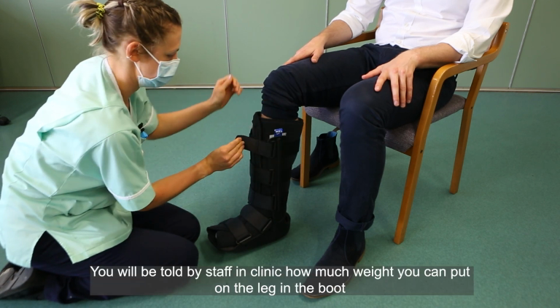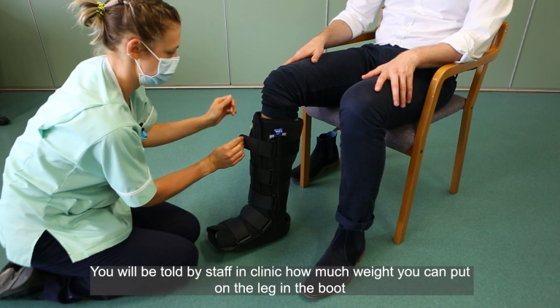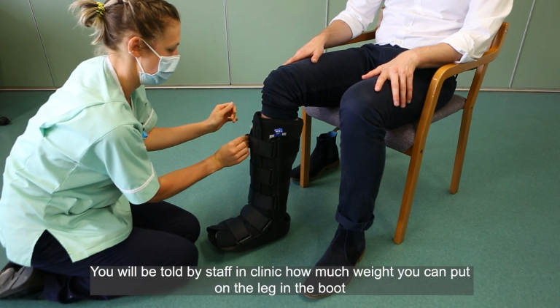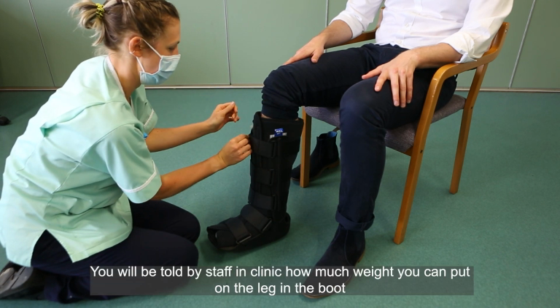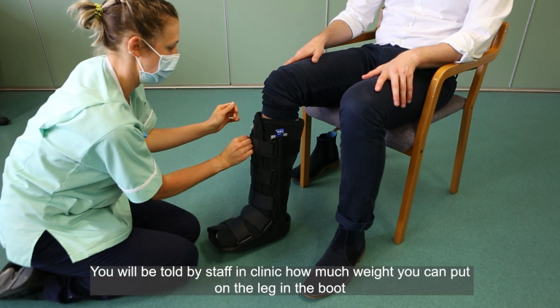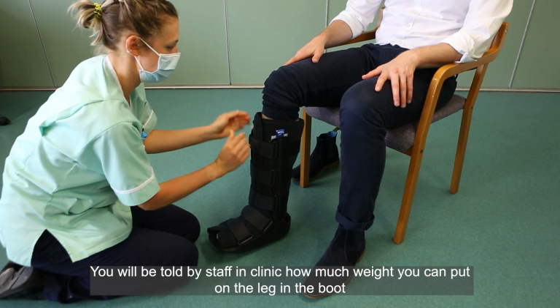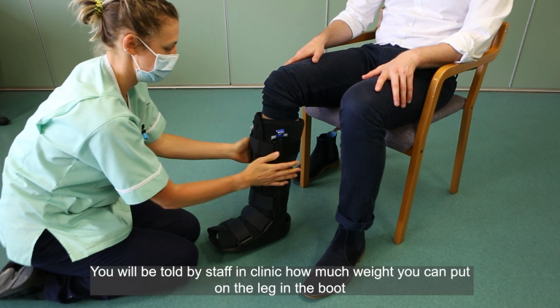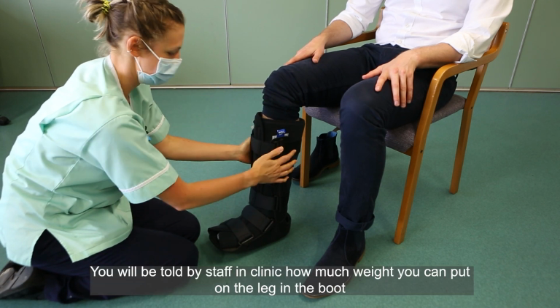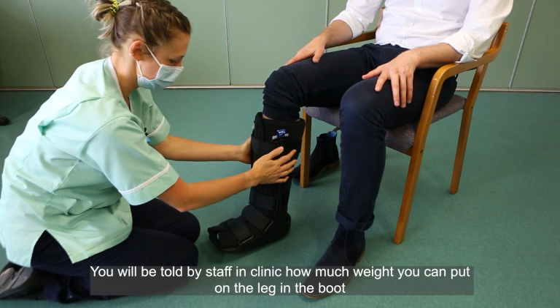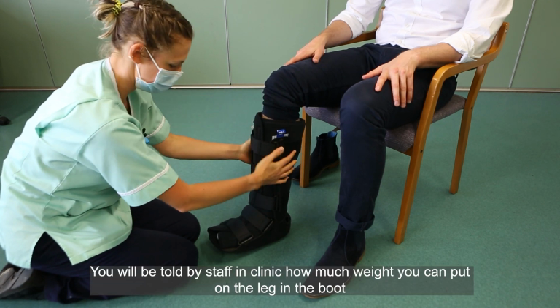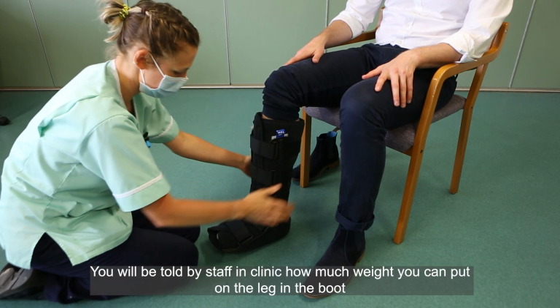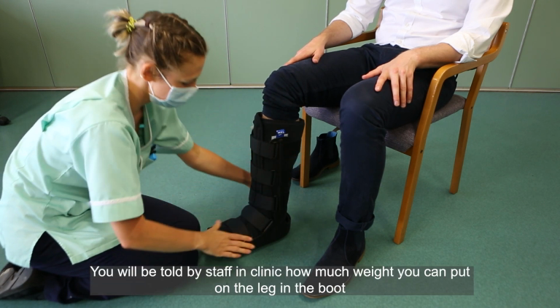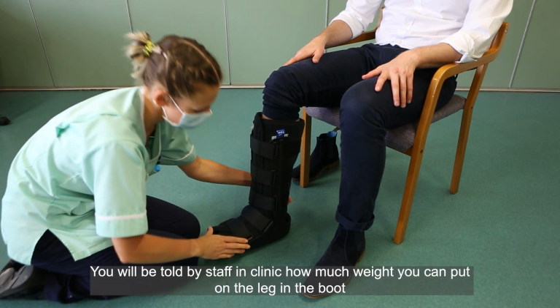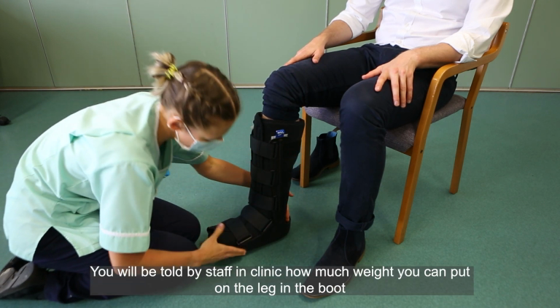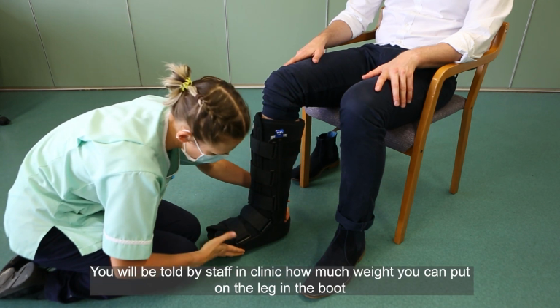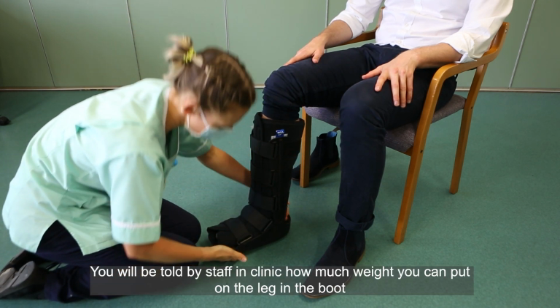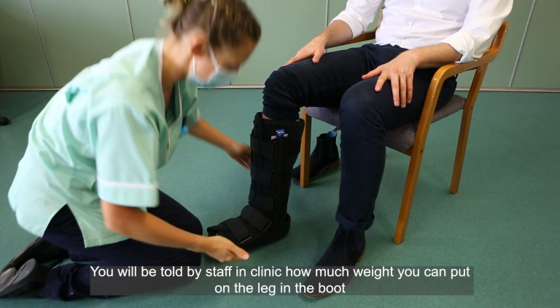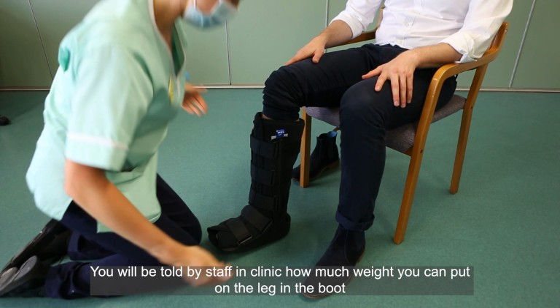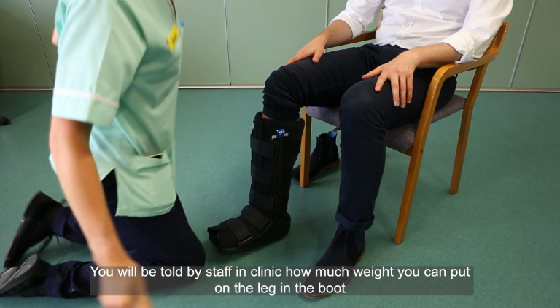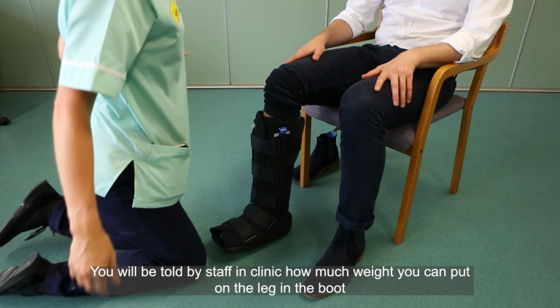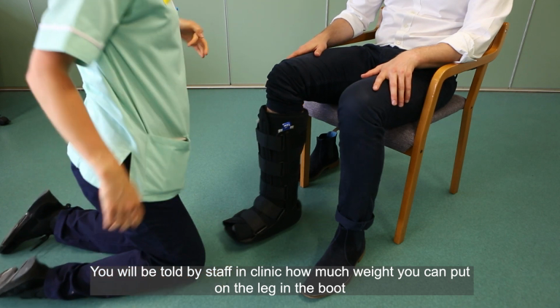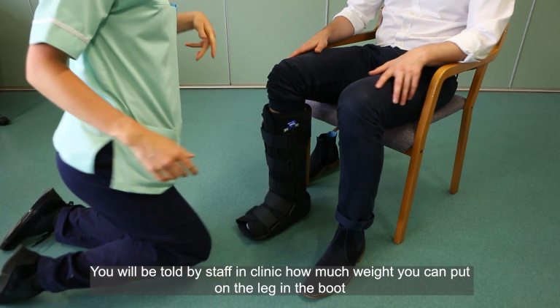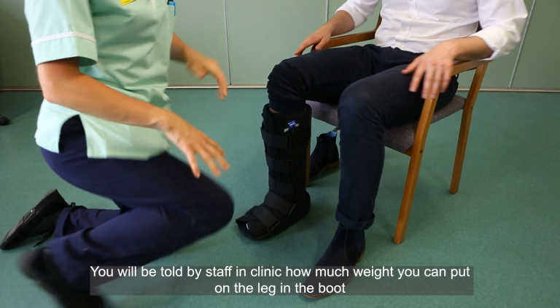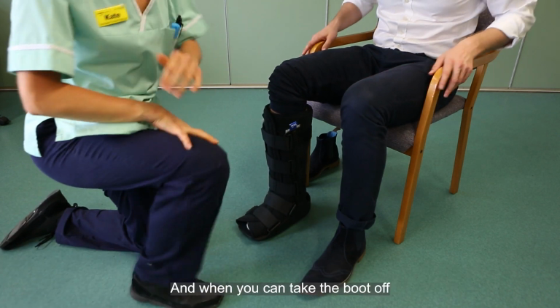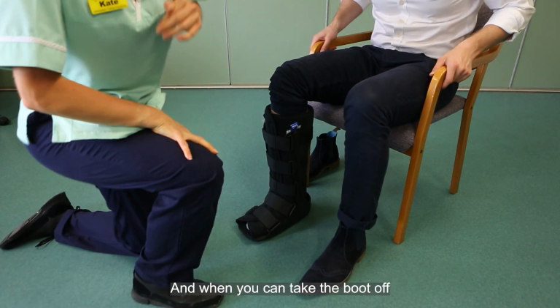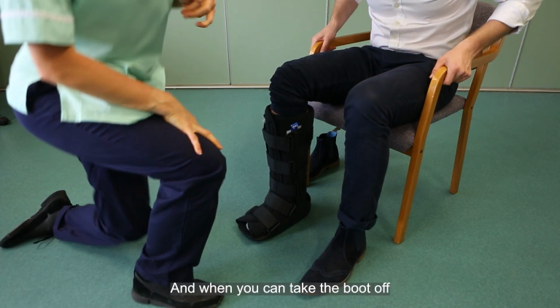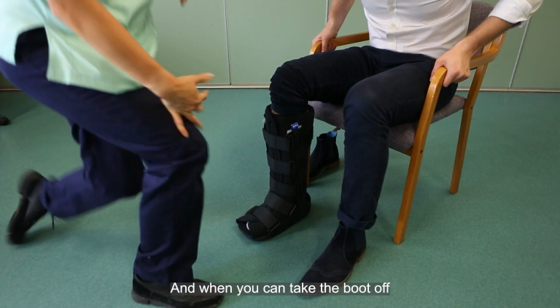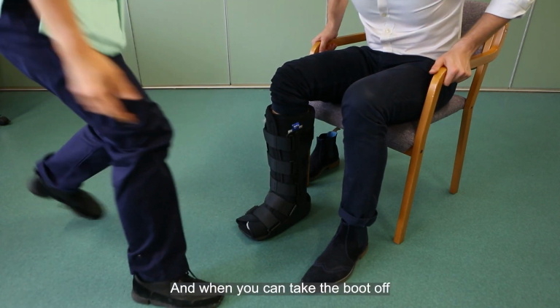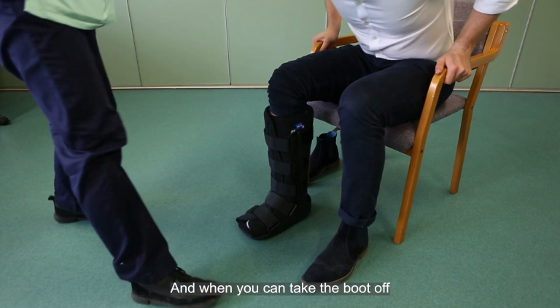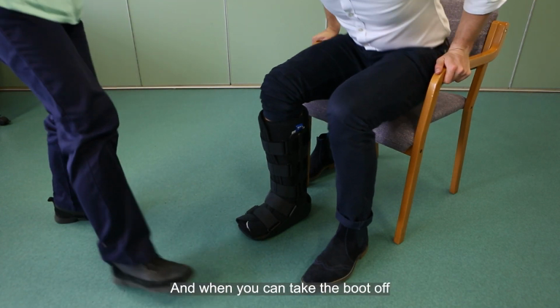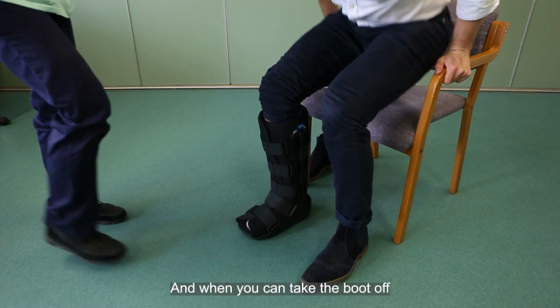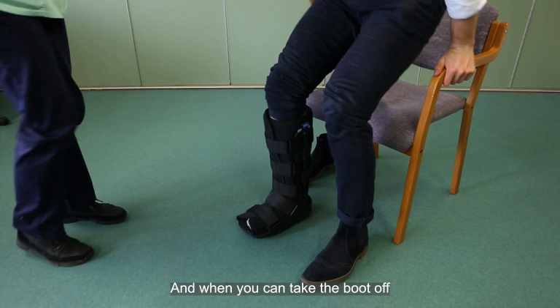You will be told by staff in clinic how much weight you can put on the leg in the boot and when you can take the boot off.